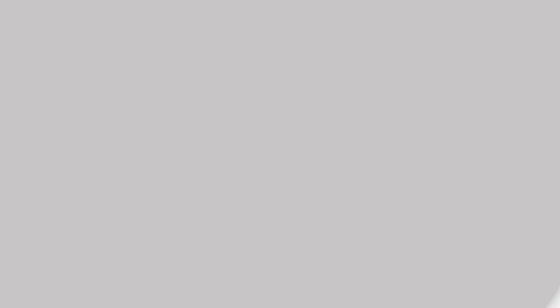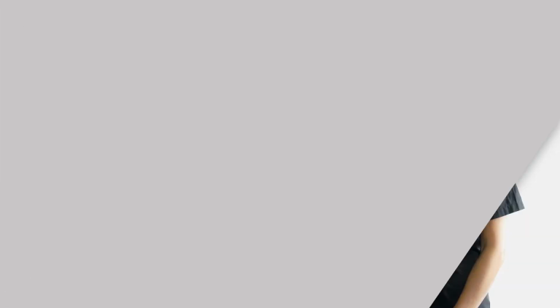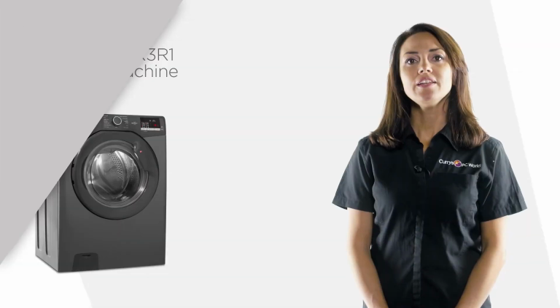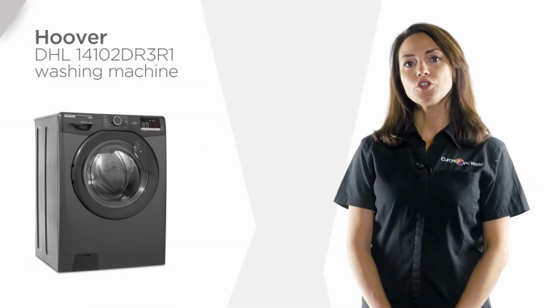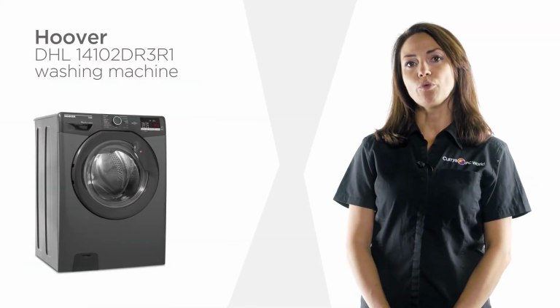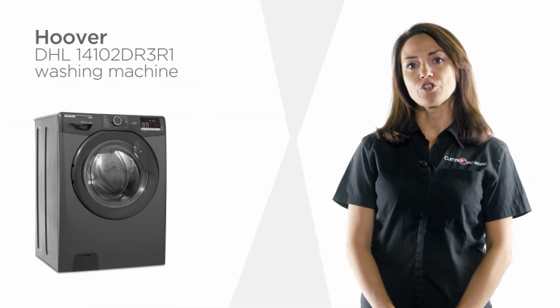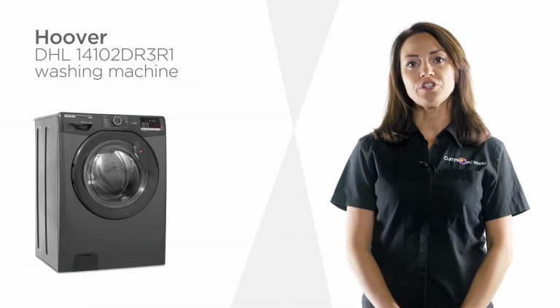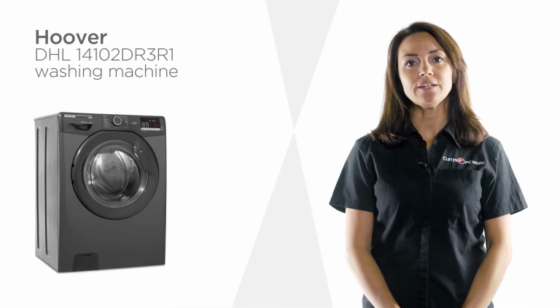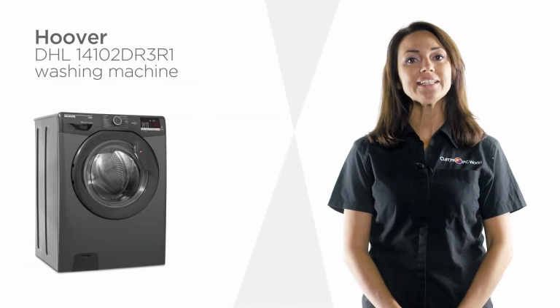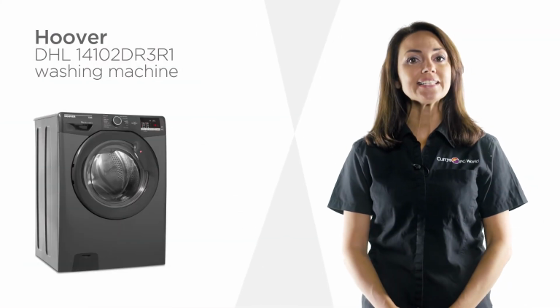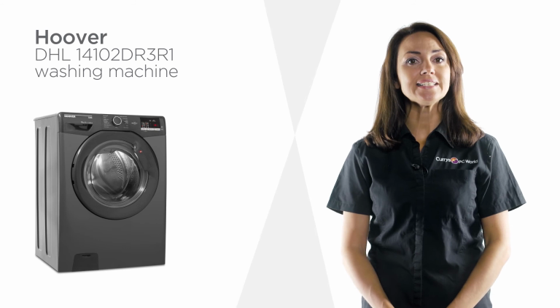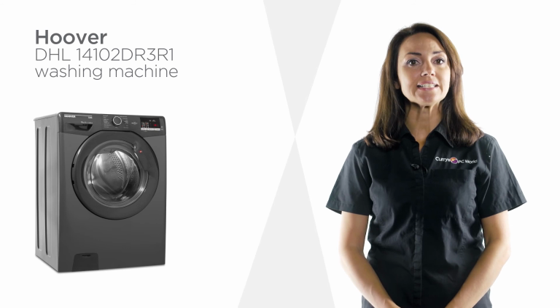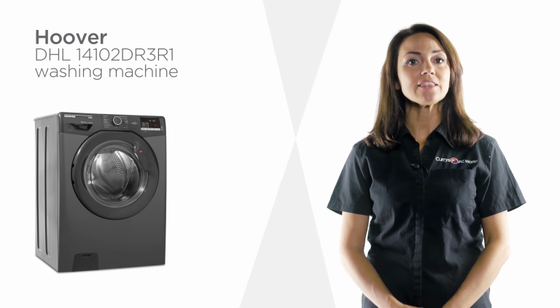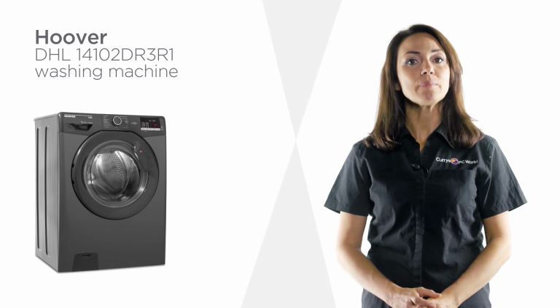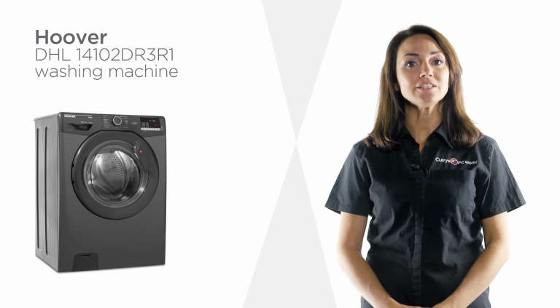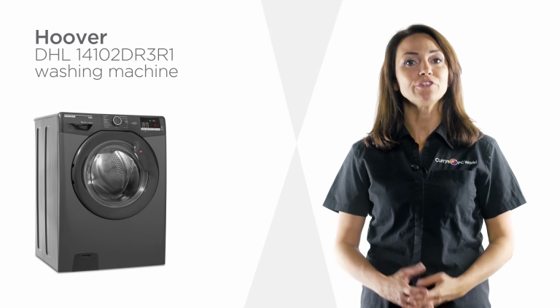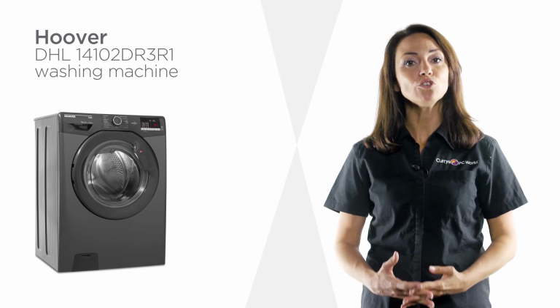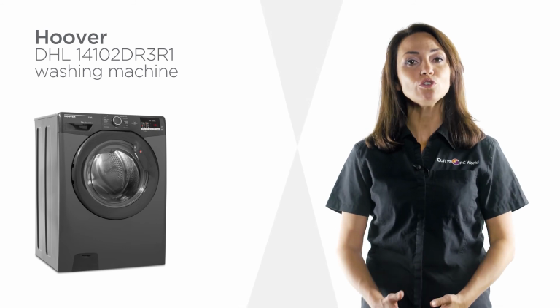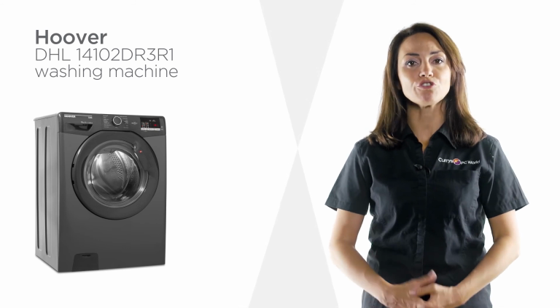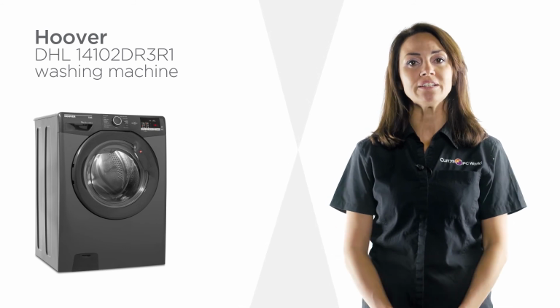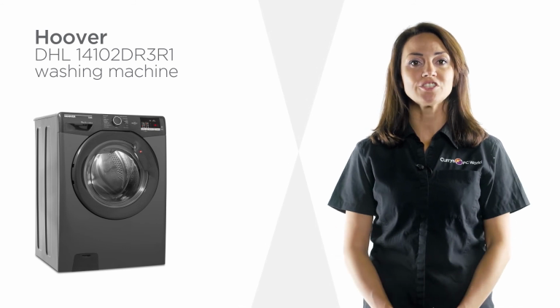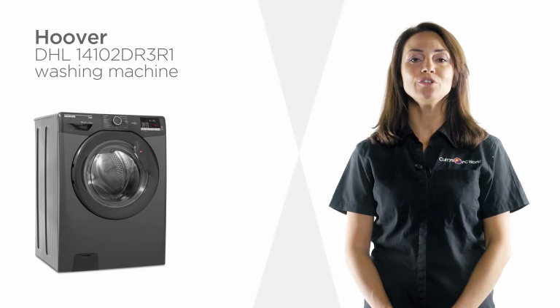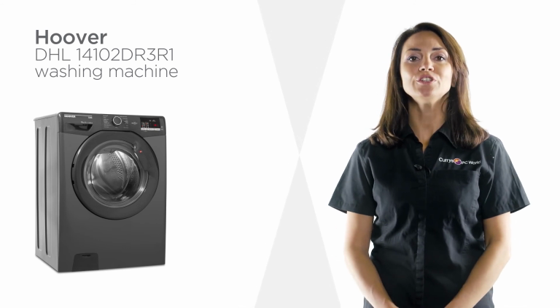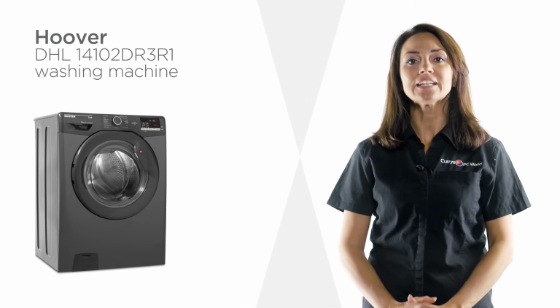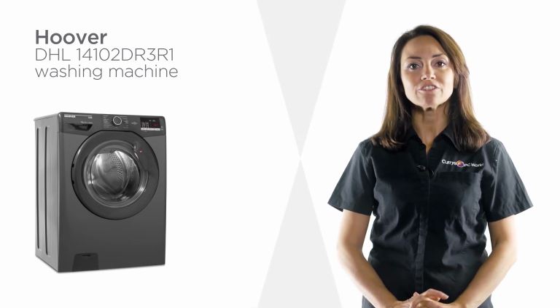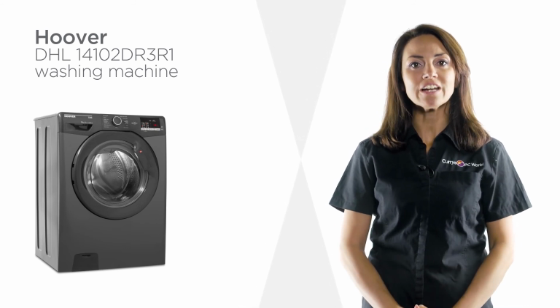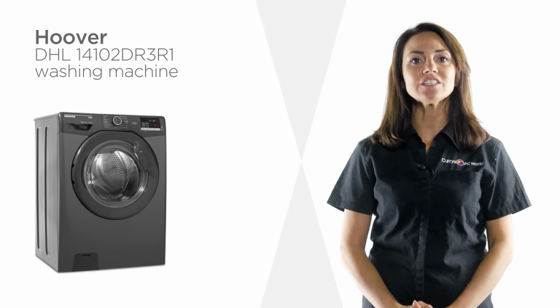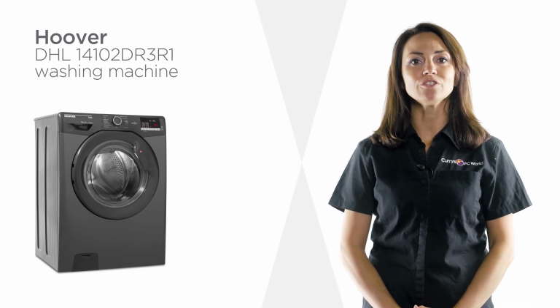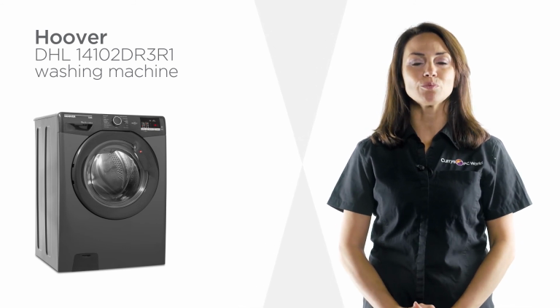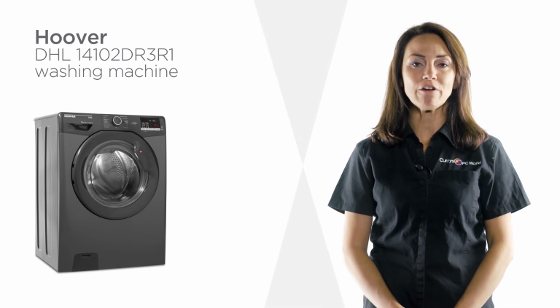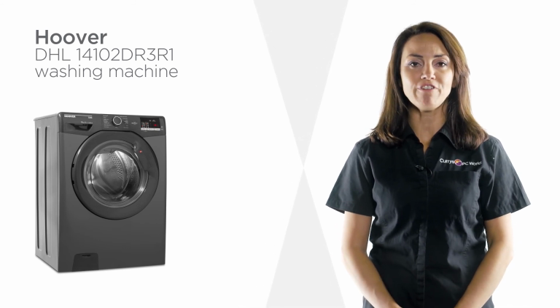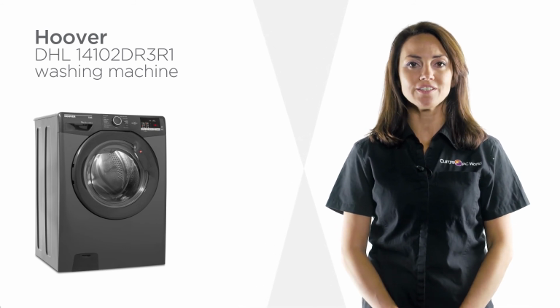This Hoover washing machine makes it easy to get the best for your laundry so you can get great results without fuss.